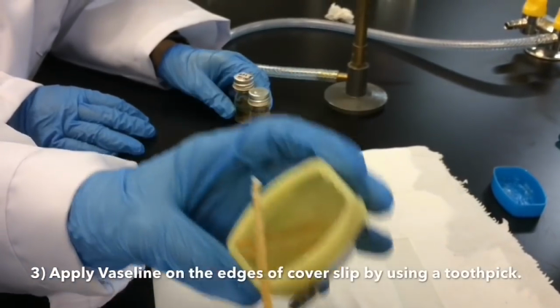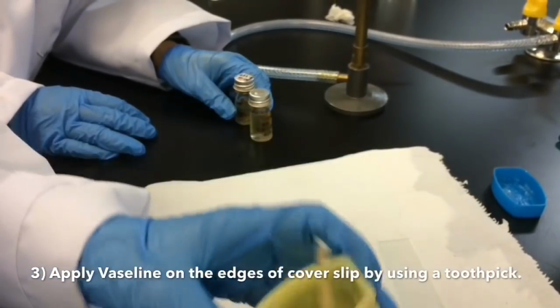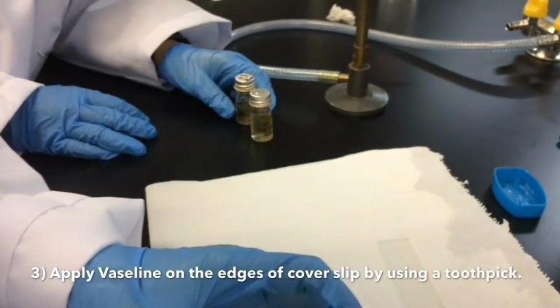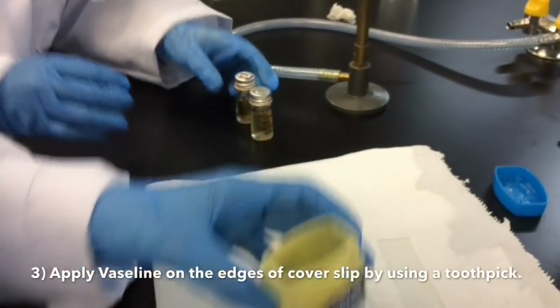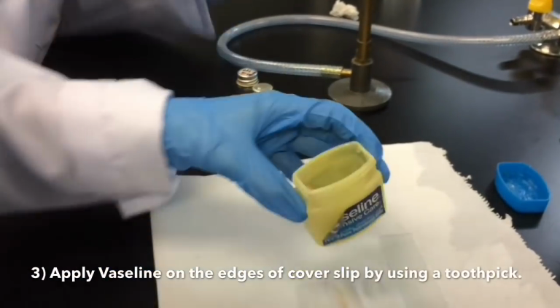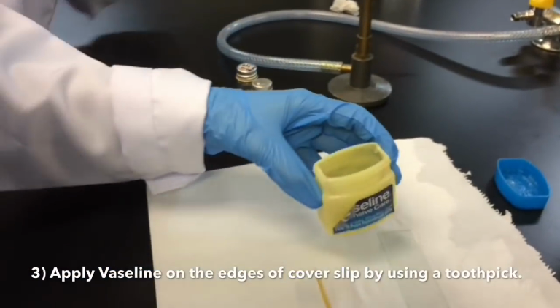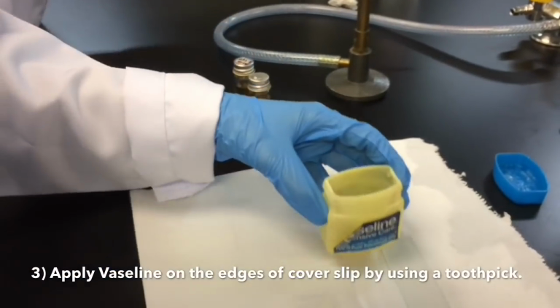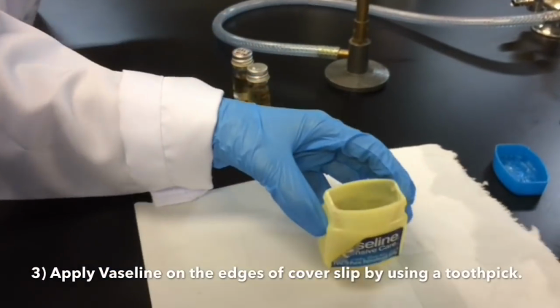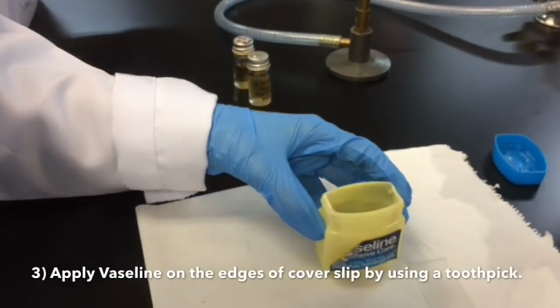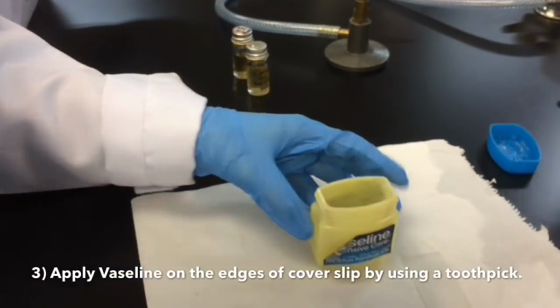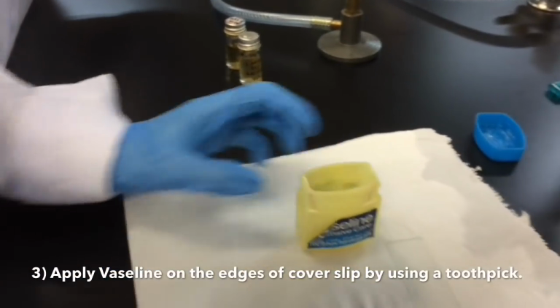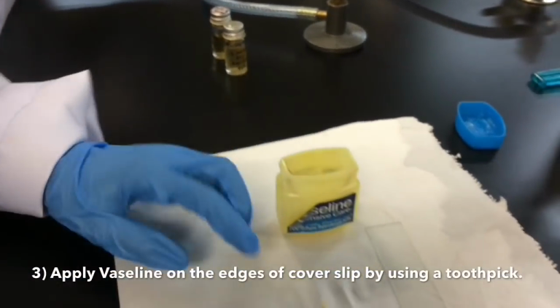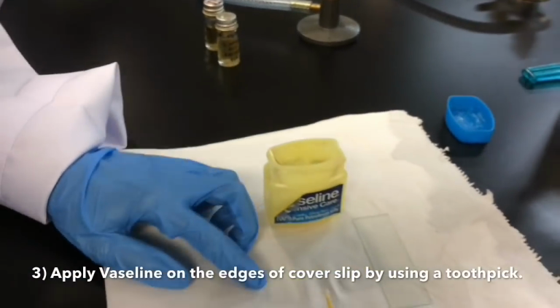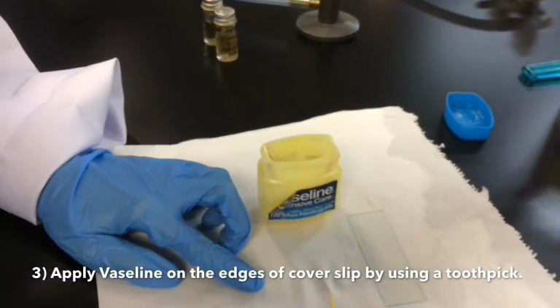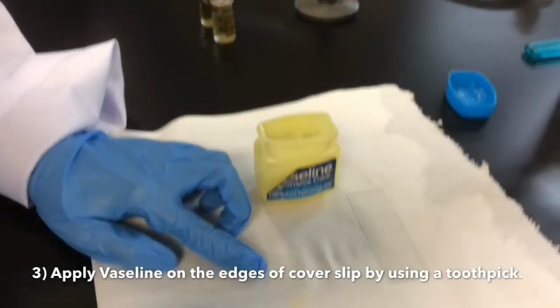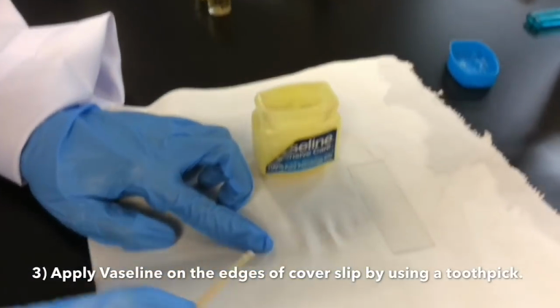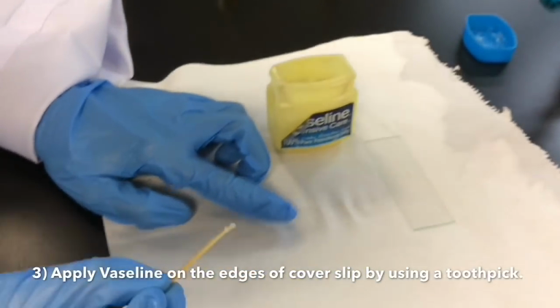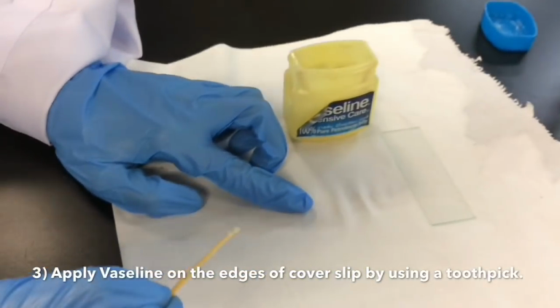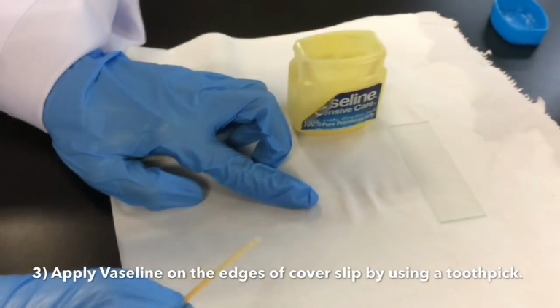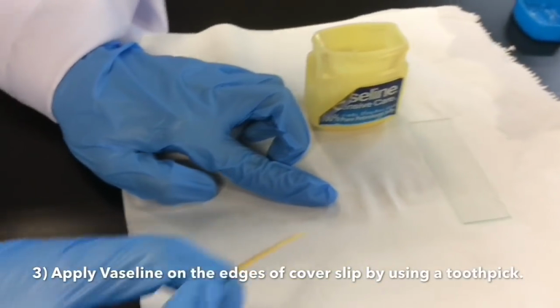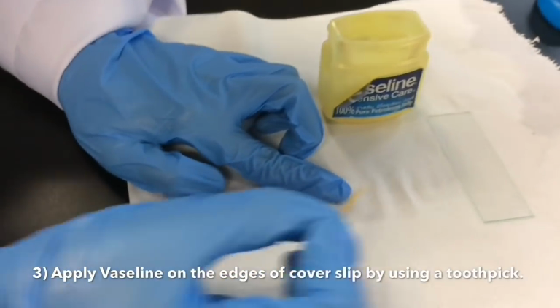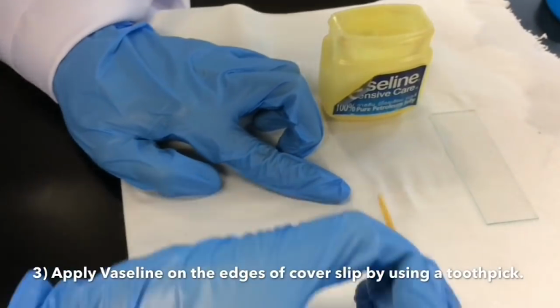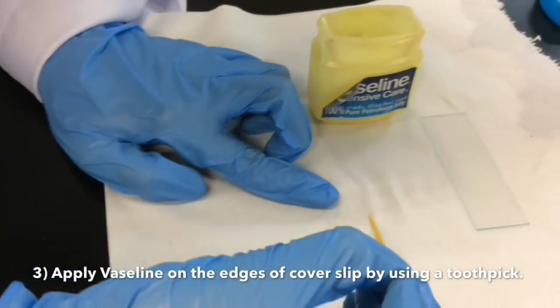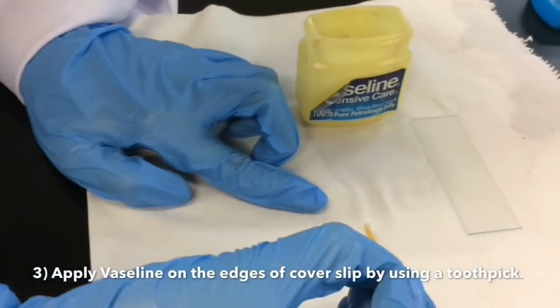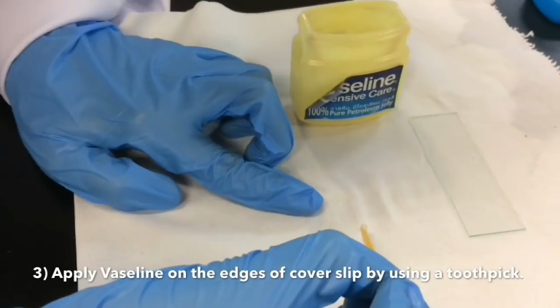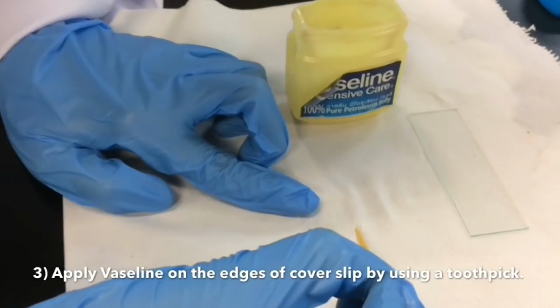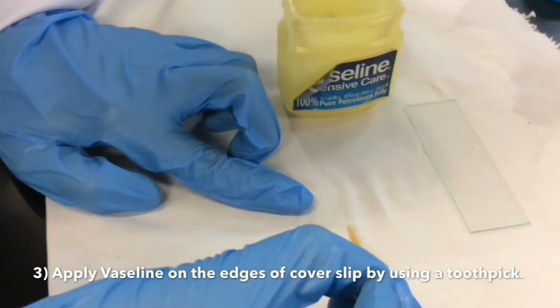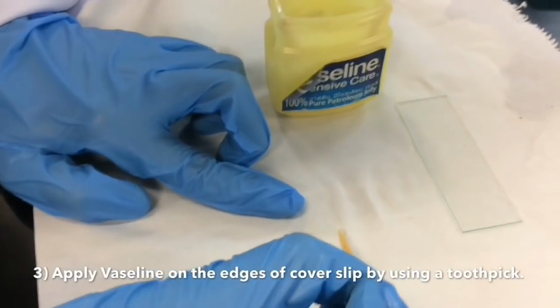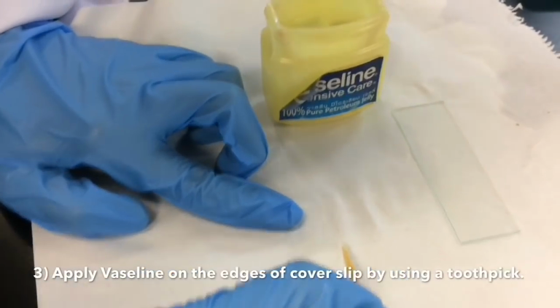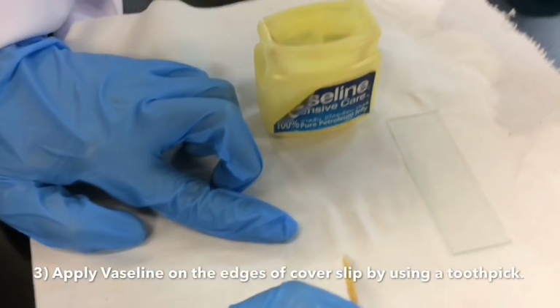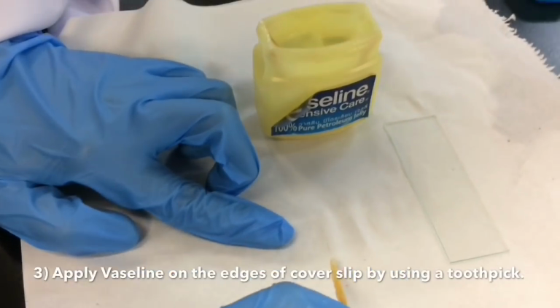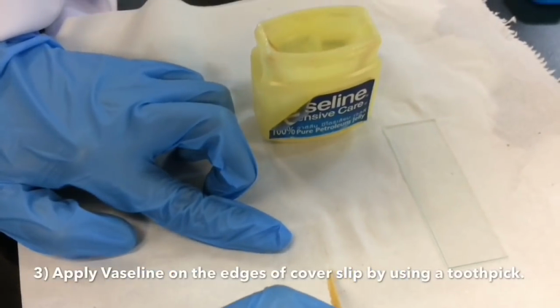Thirdly, apply Vaseline on the edges of the cover slip by using a toothpick.